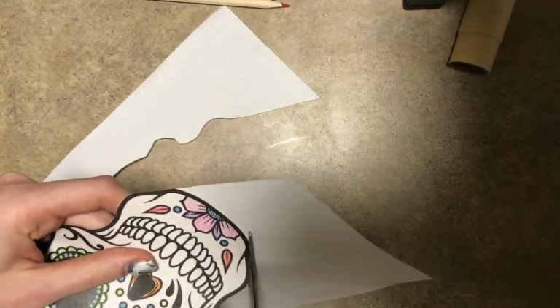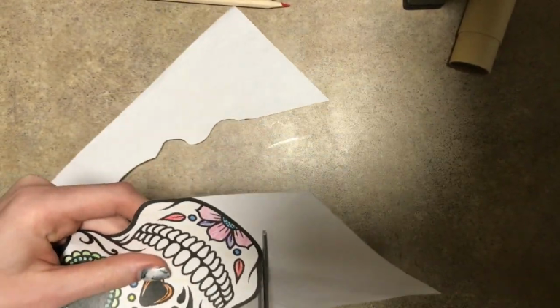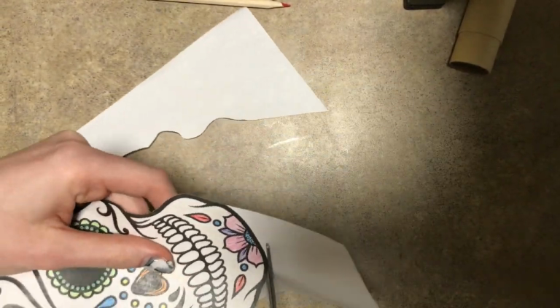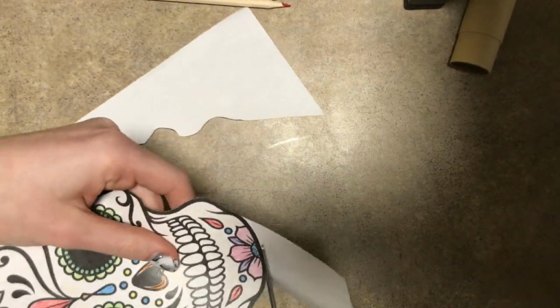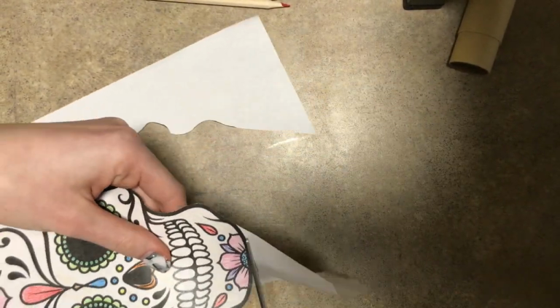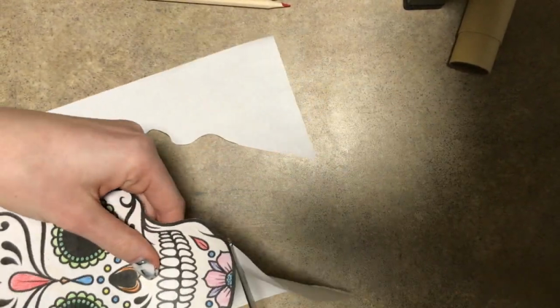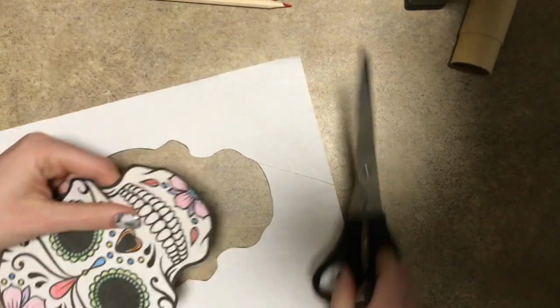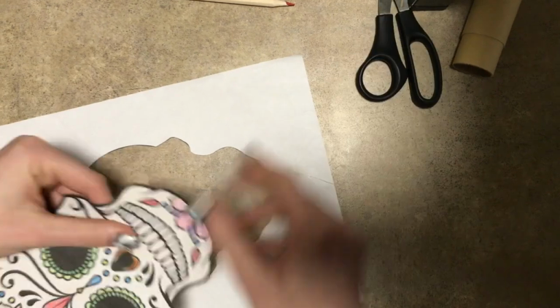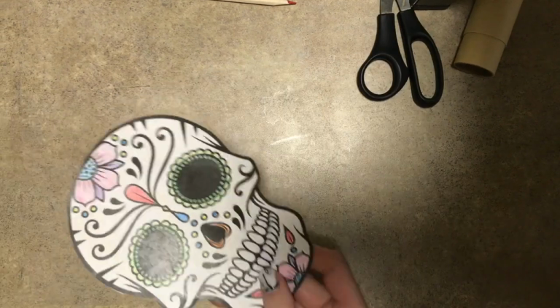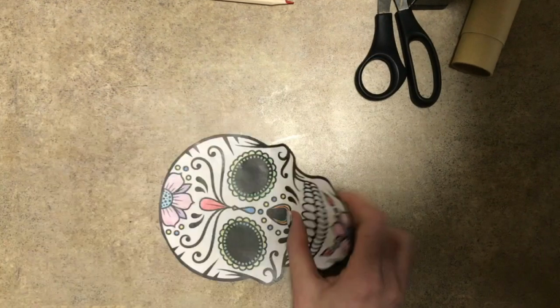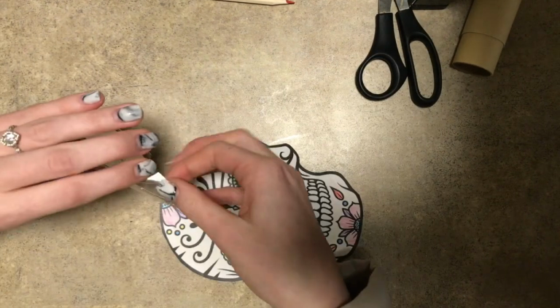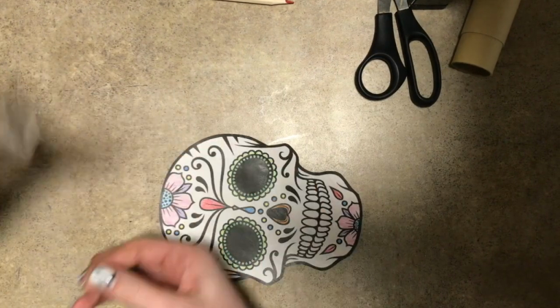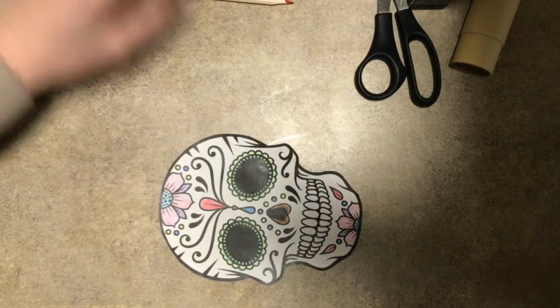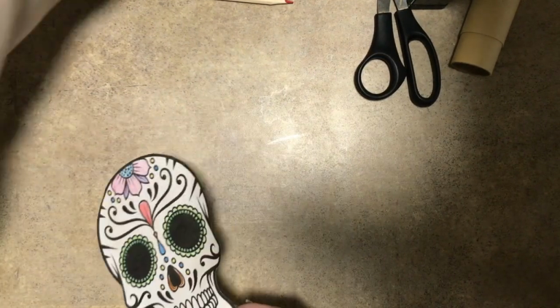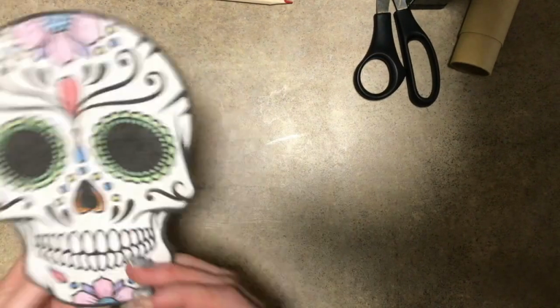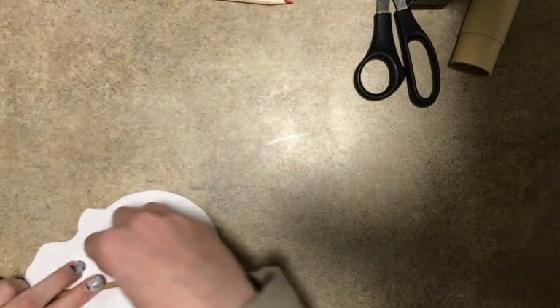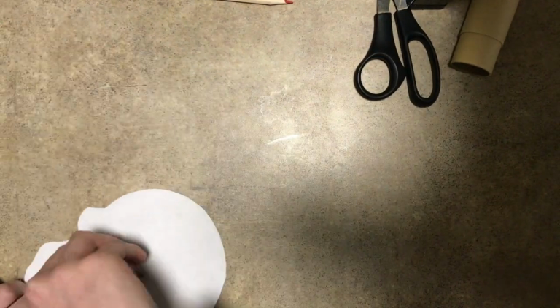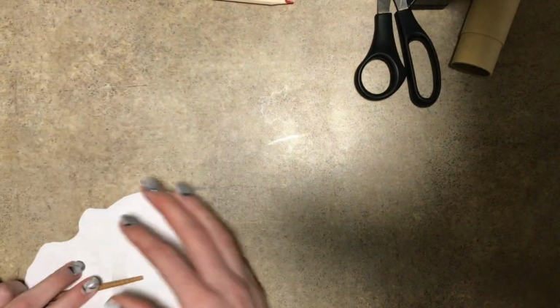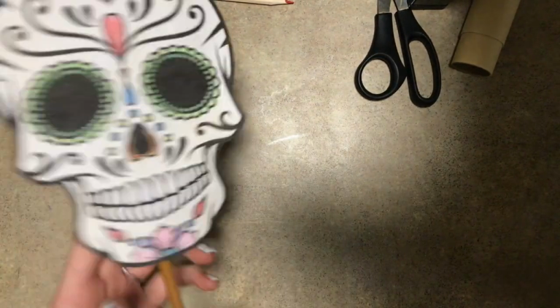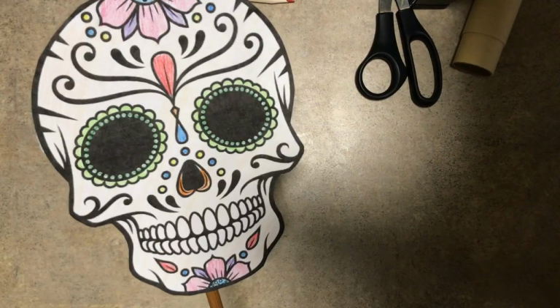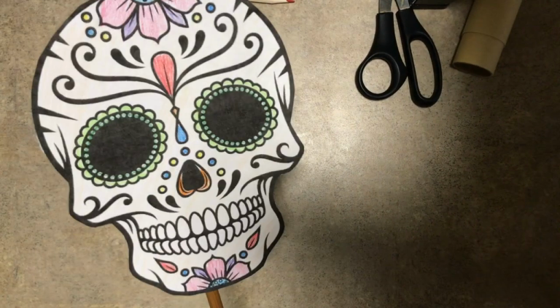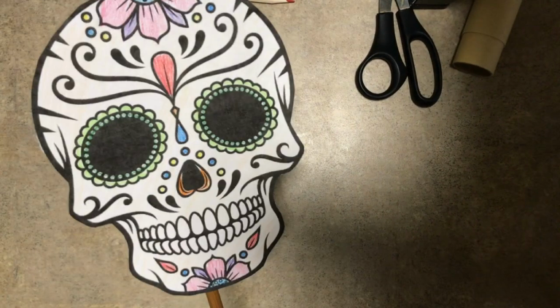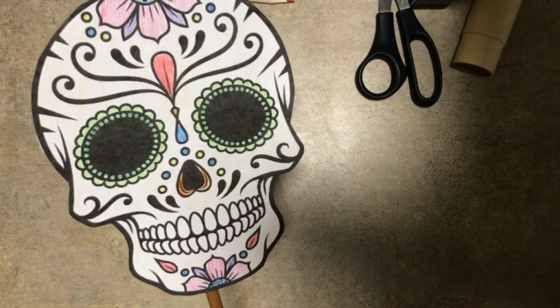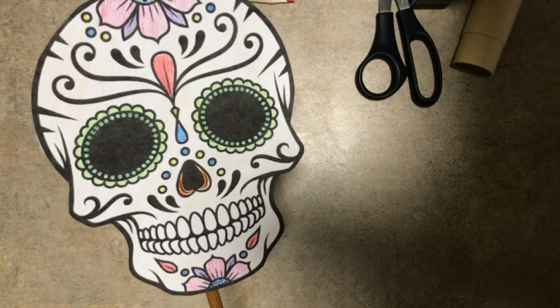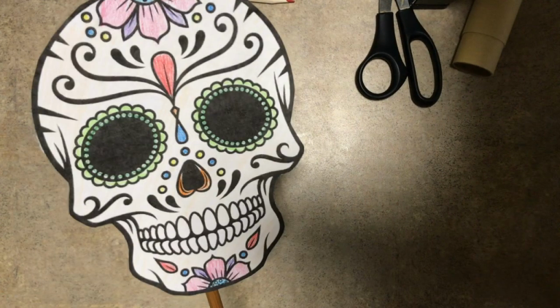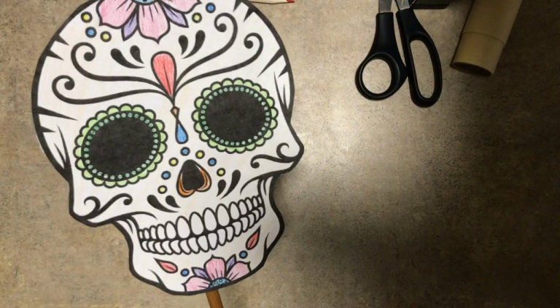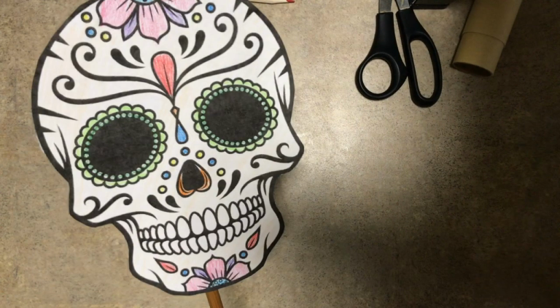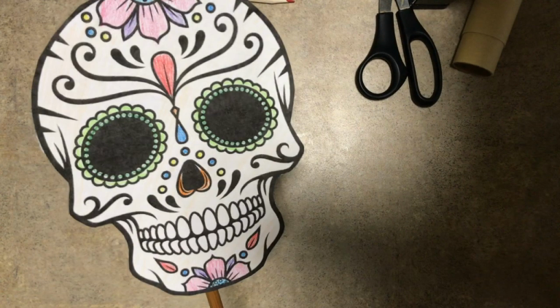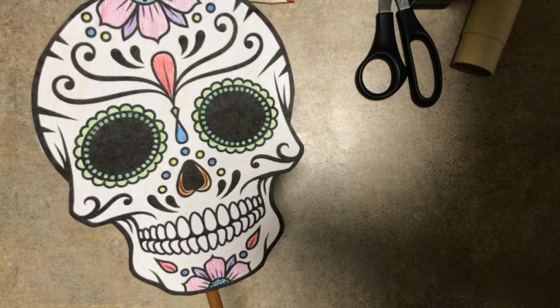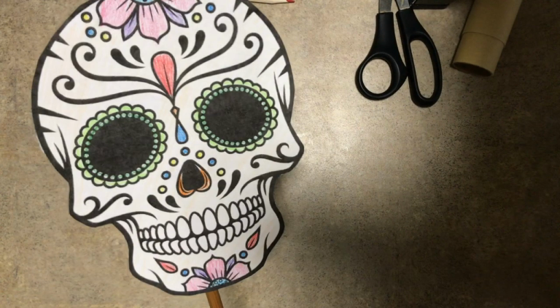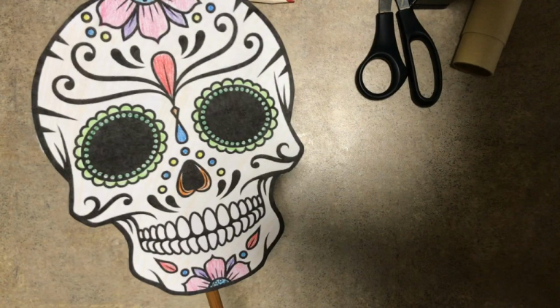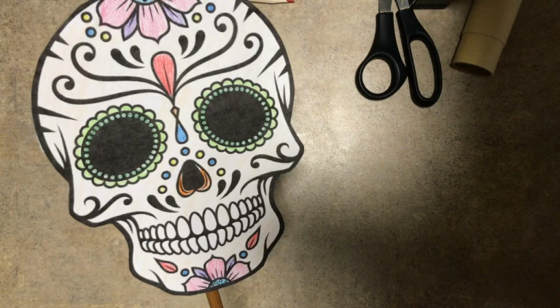And now once that's dry, if you use glue, you have a finished mask to celebrate Día de los Muertos.